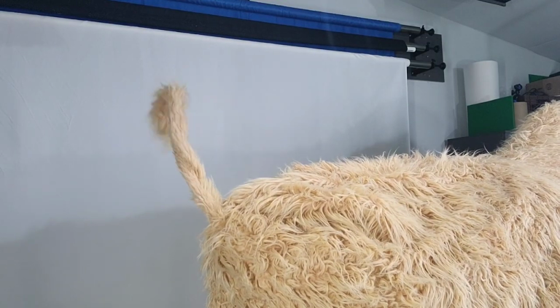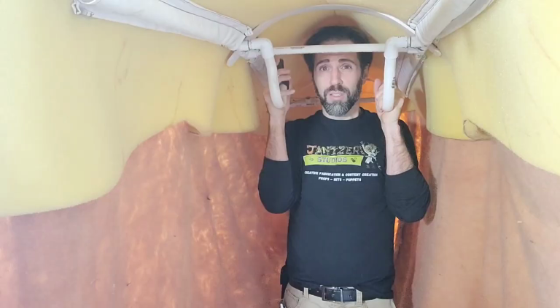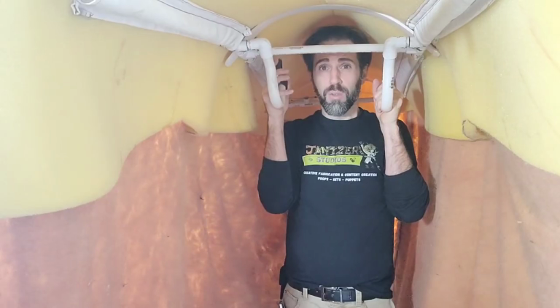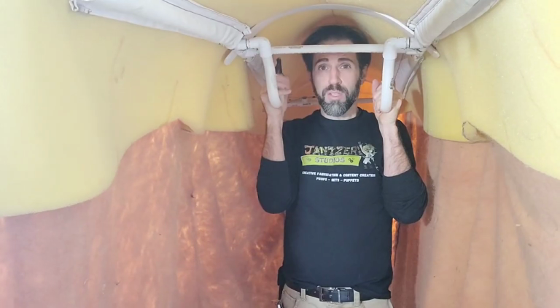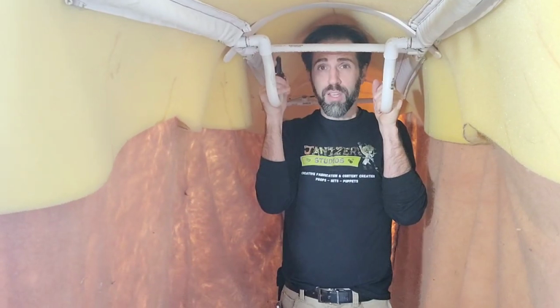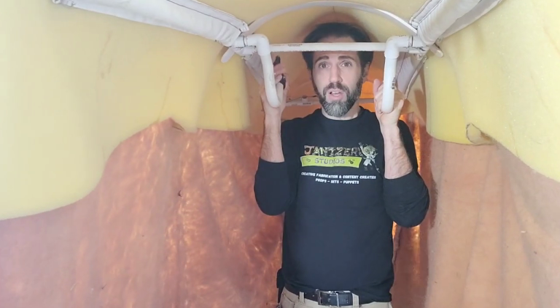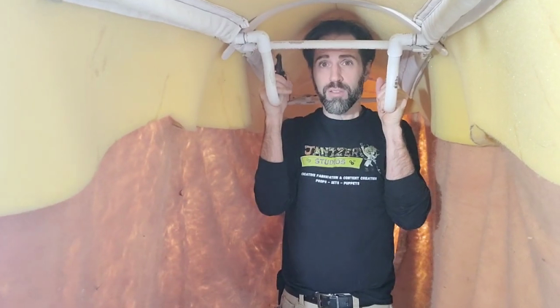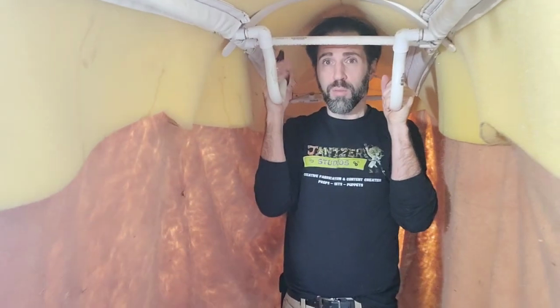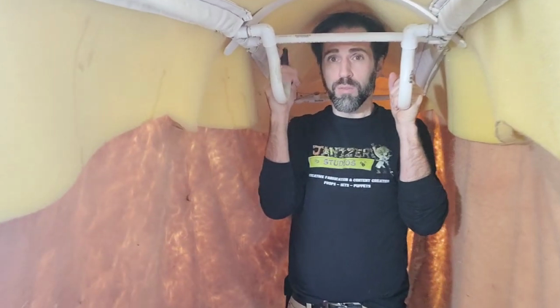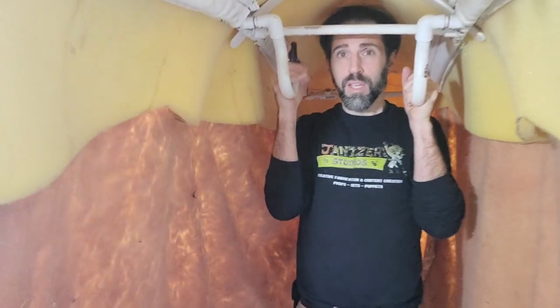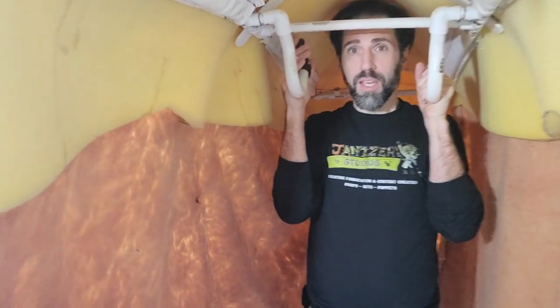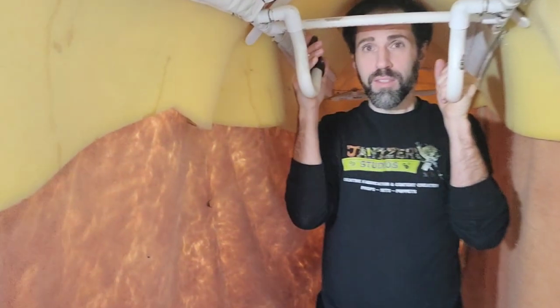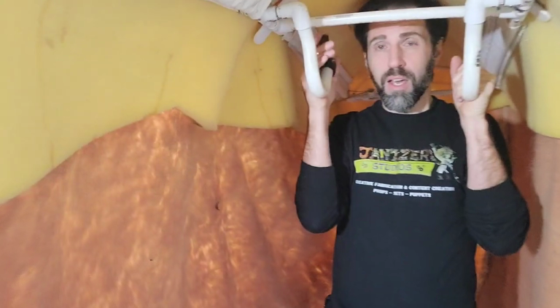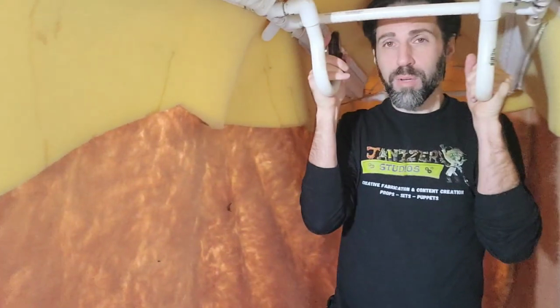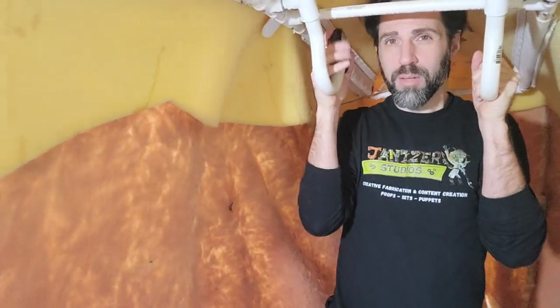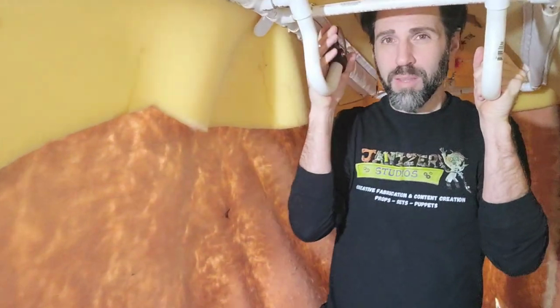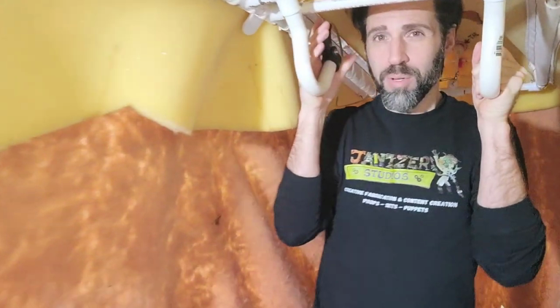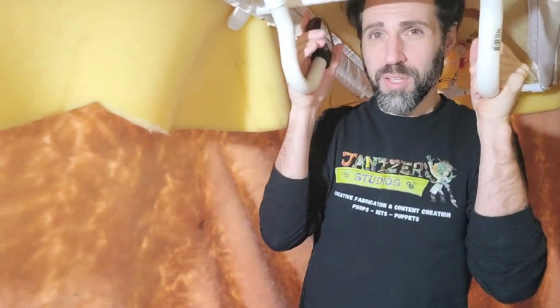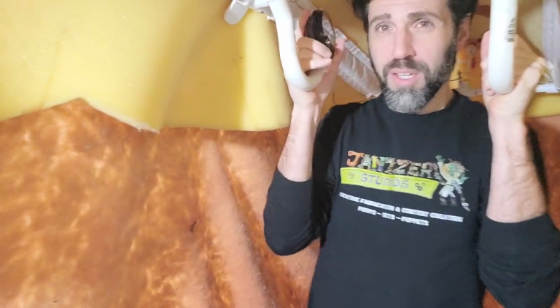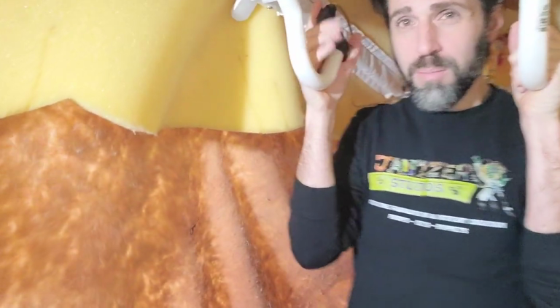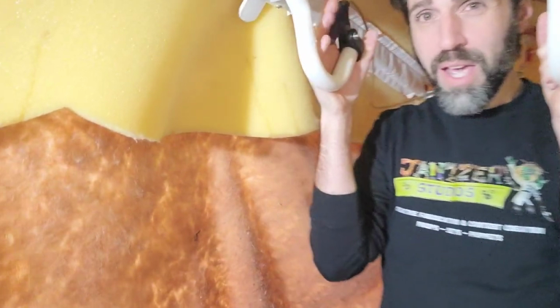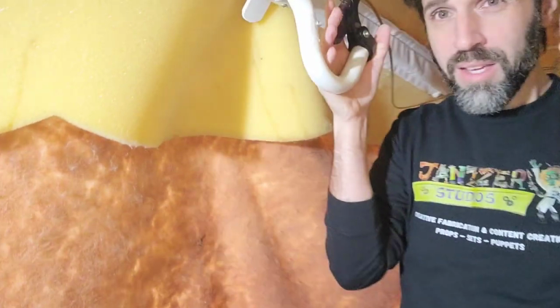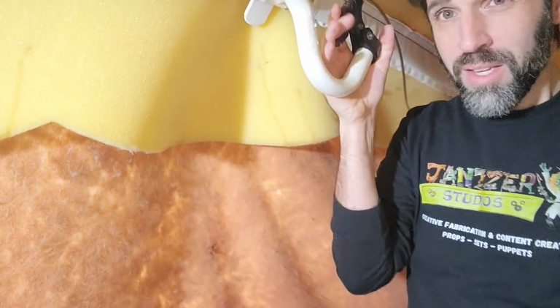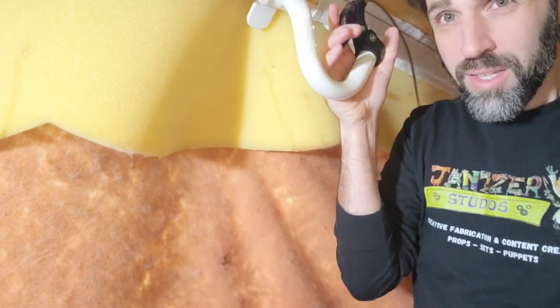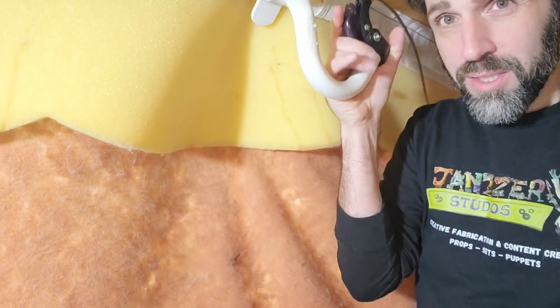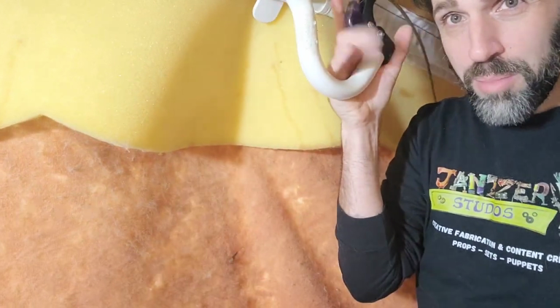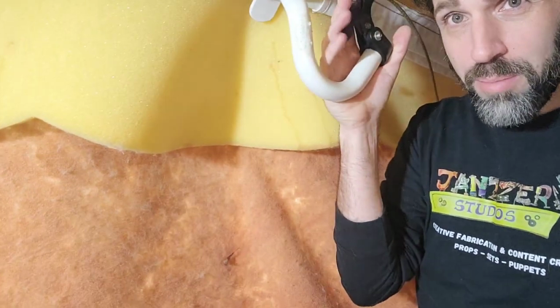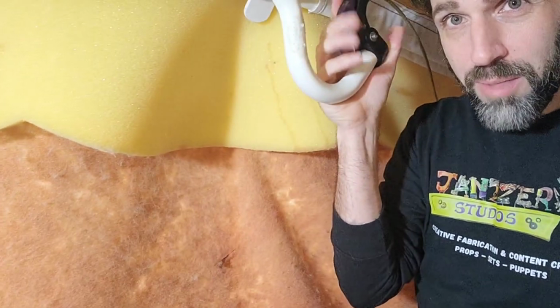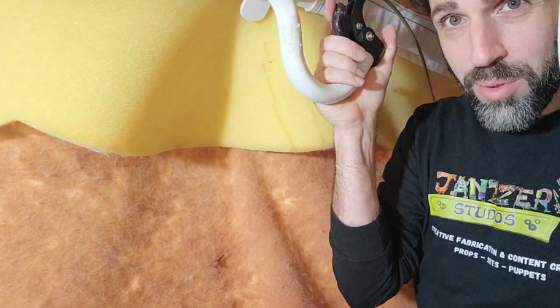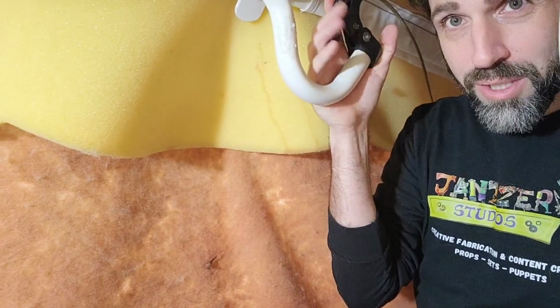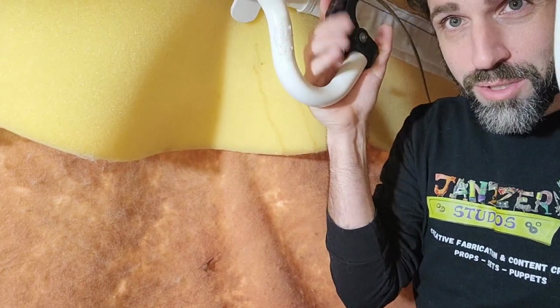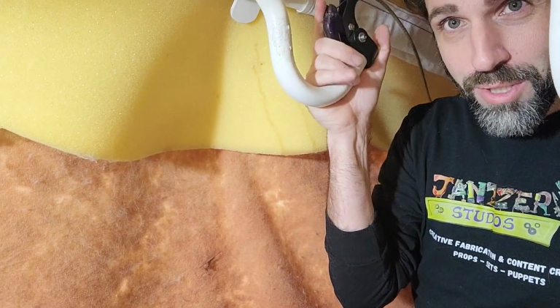The tail also moves and that's operated by the person in the back simply by pulling this clip.